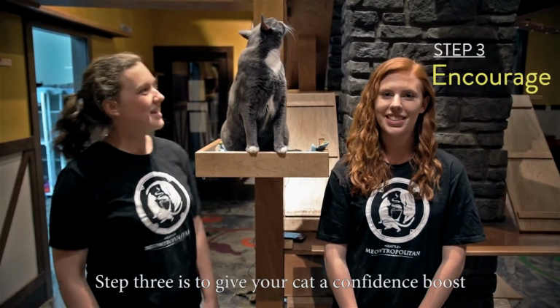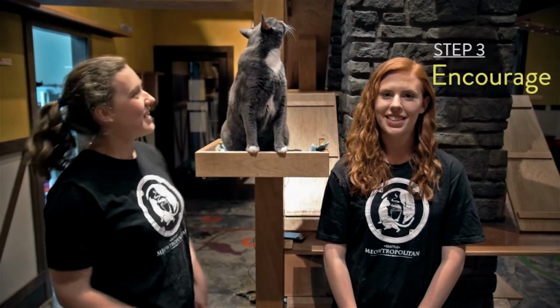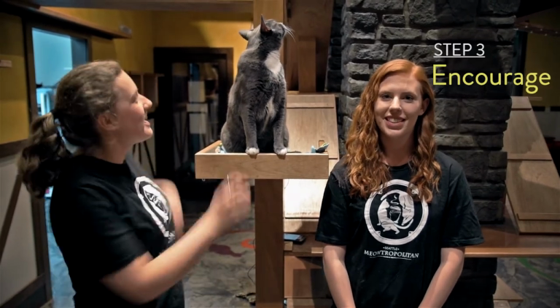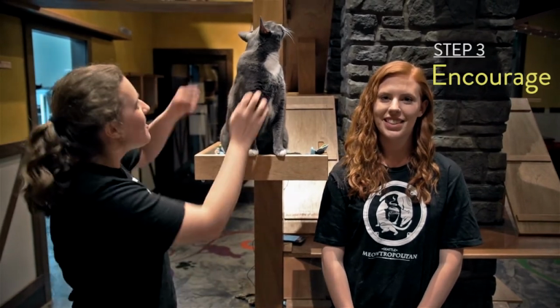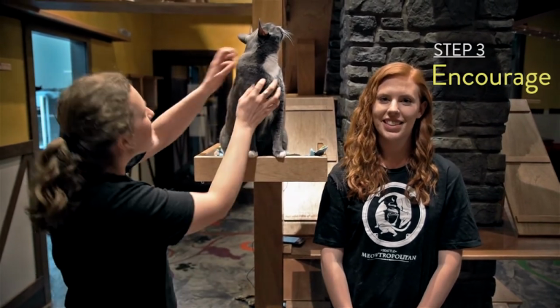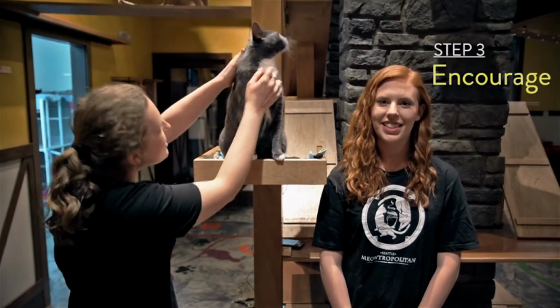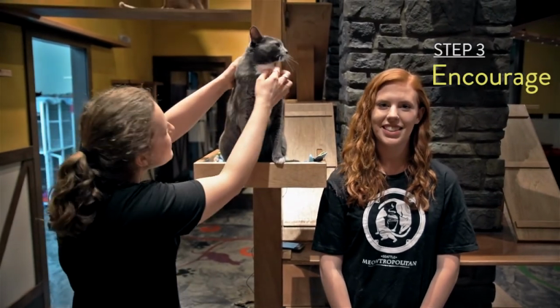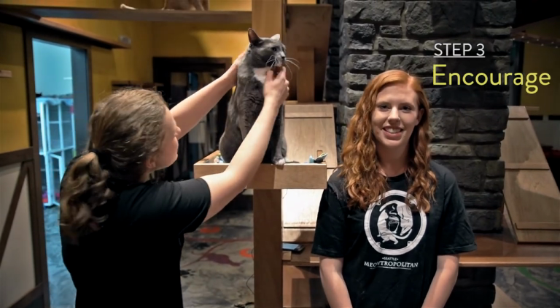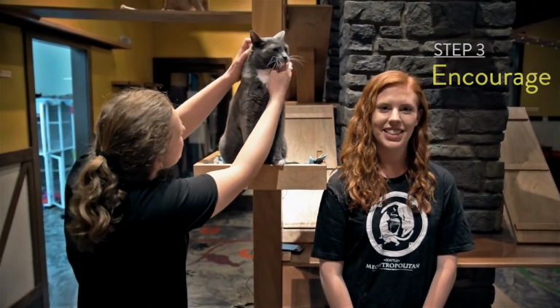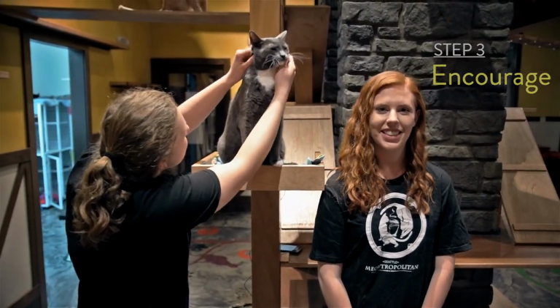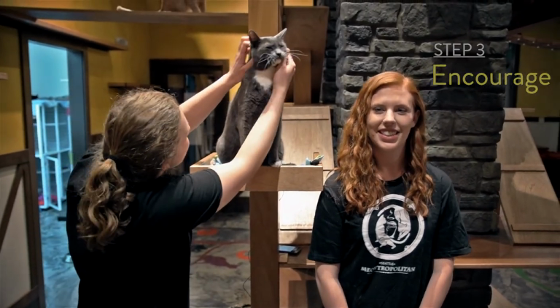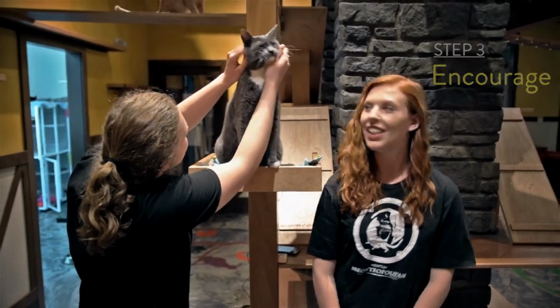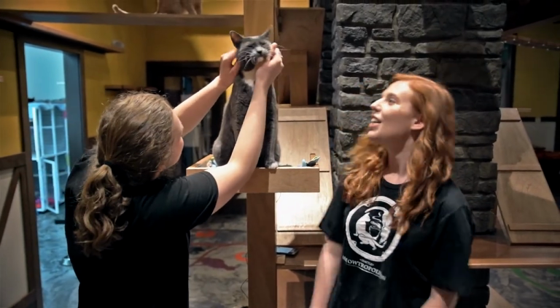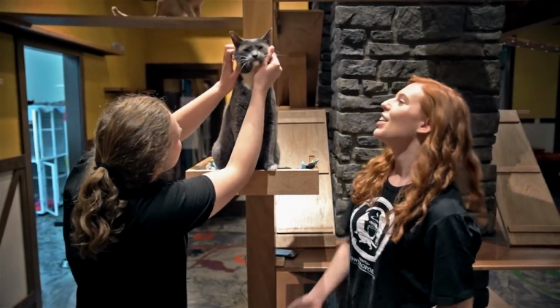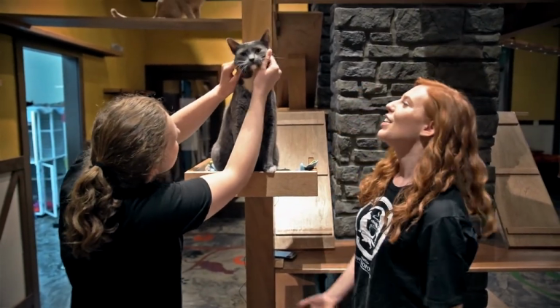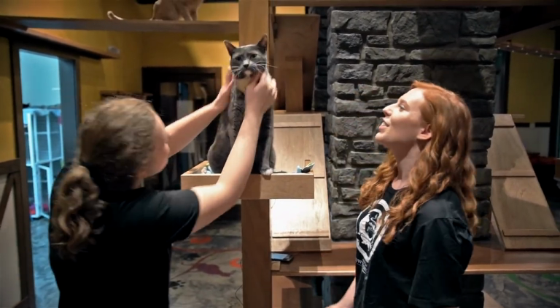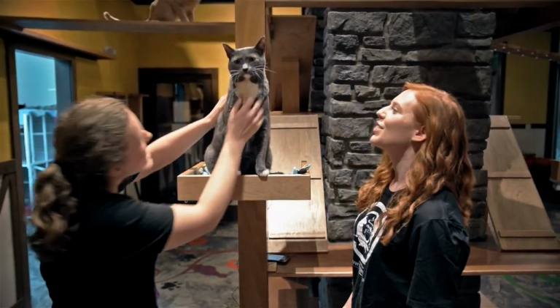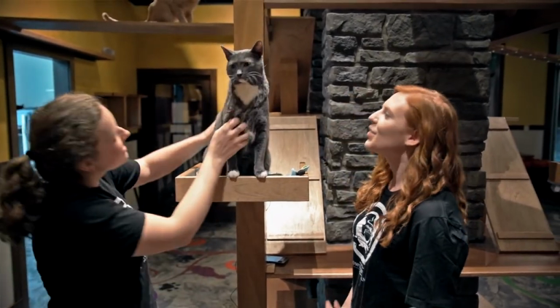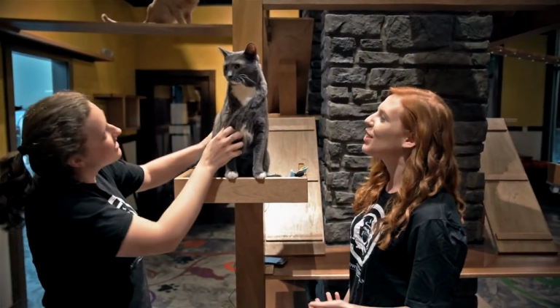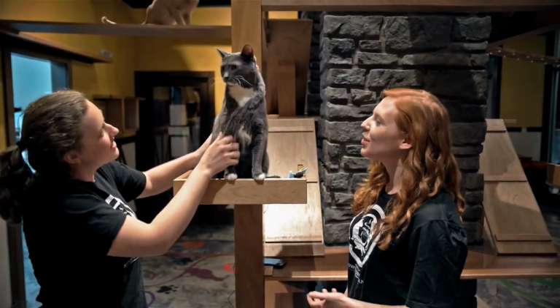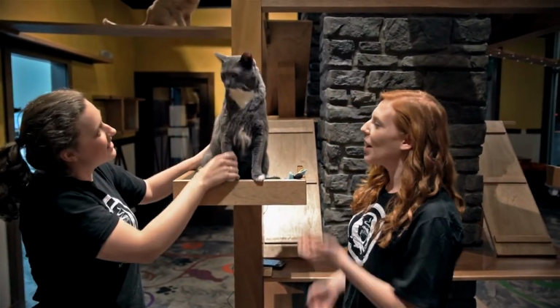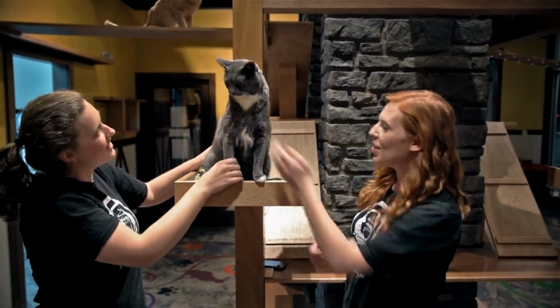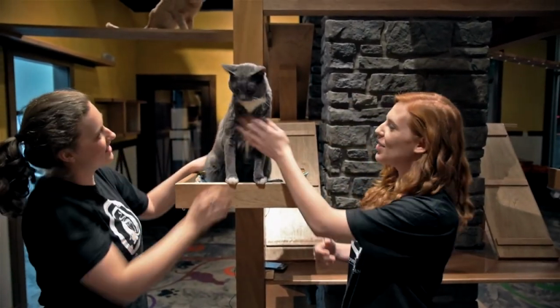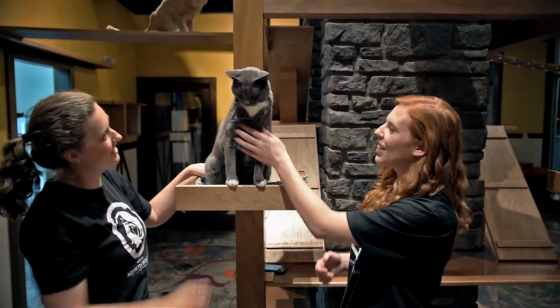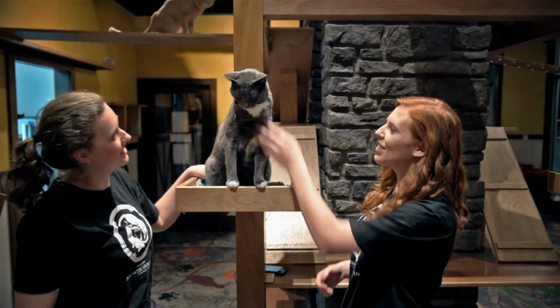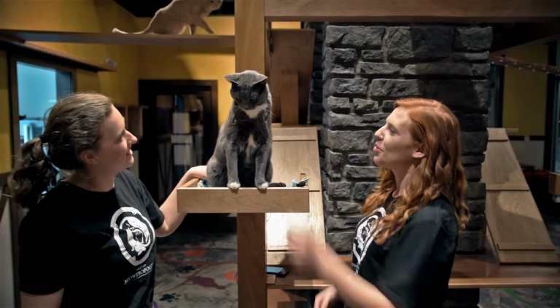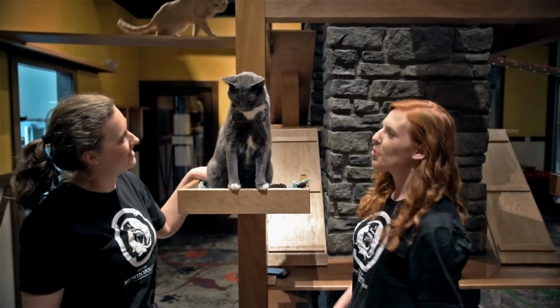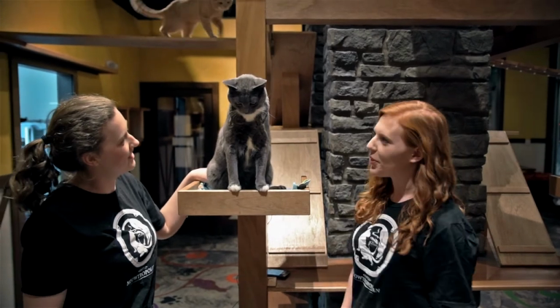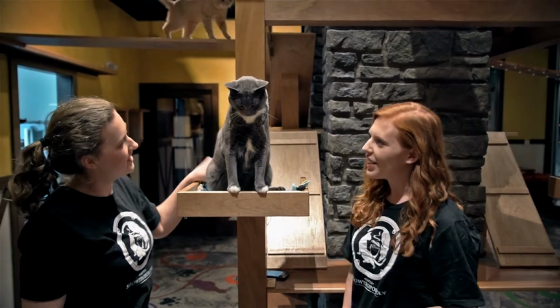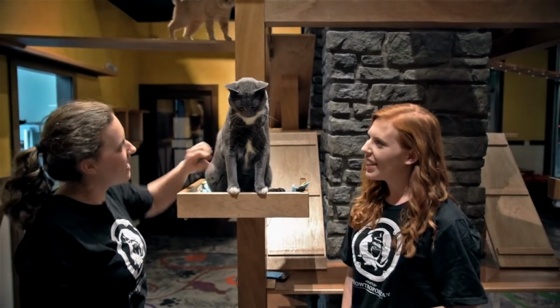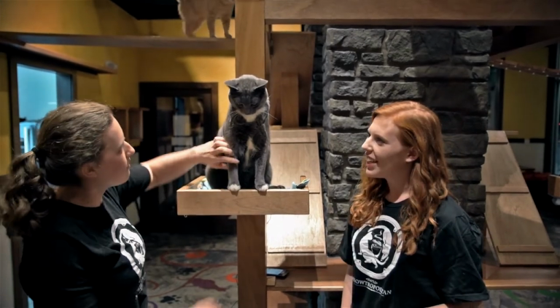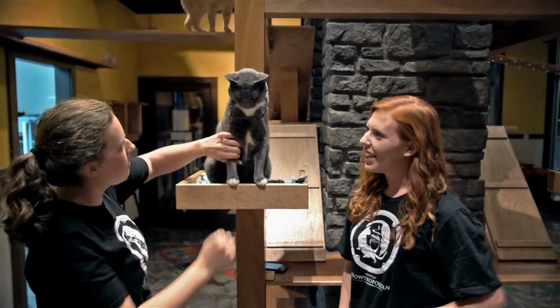Yeah Noah, you're doing such a good job little buddy. You're so cute. How did you get this adorable? High five.